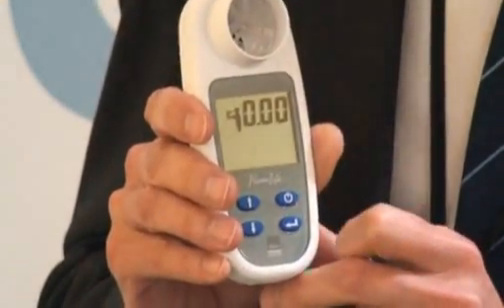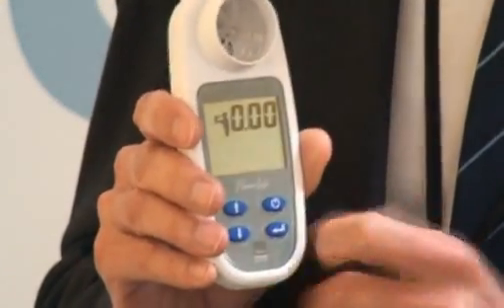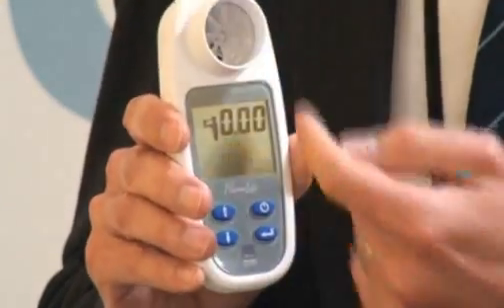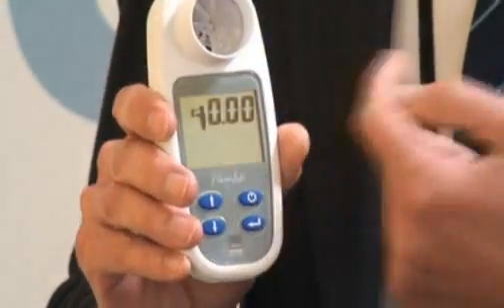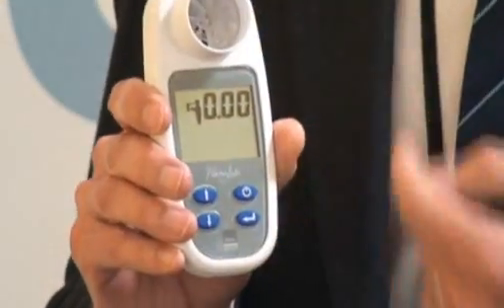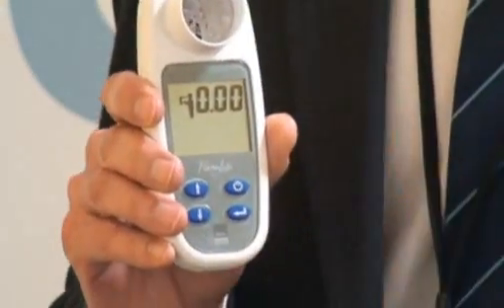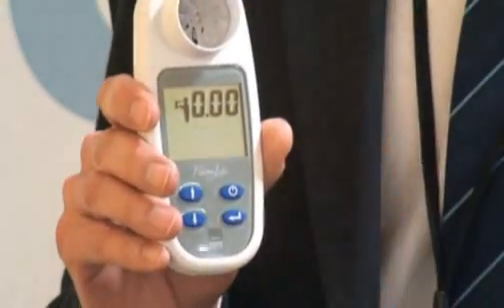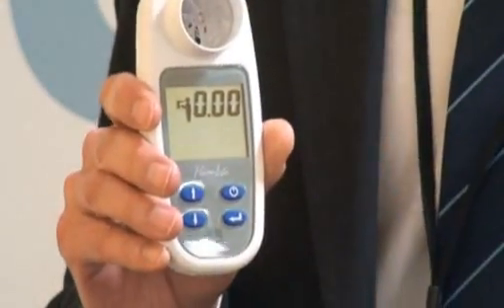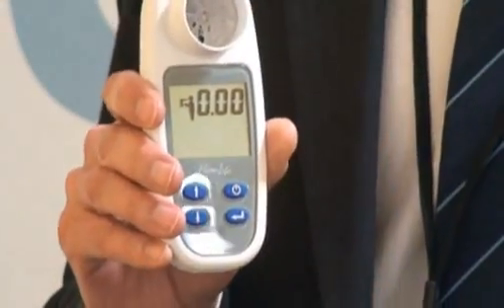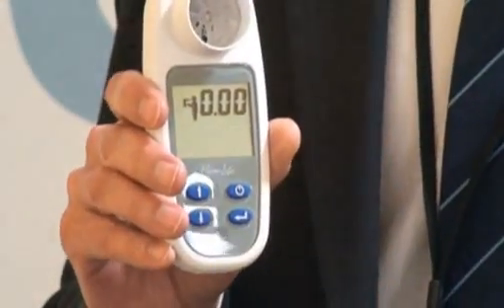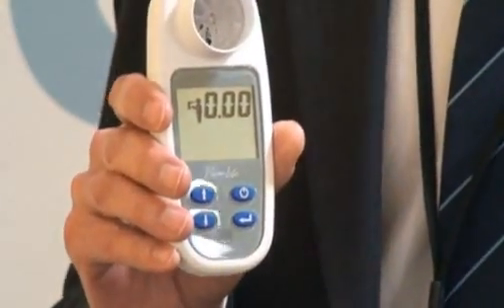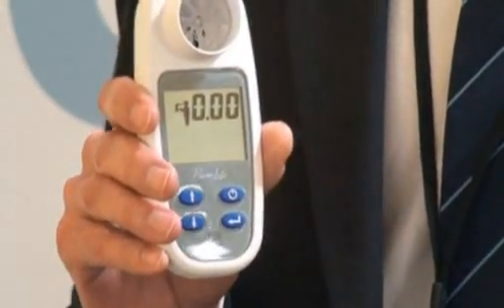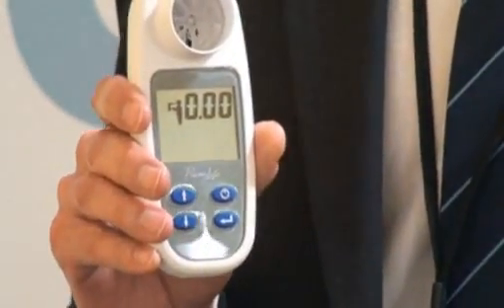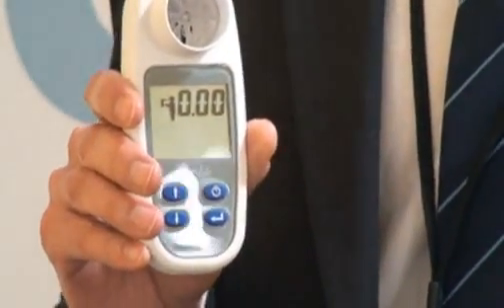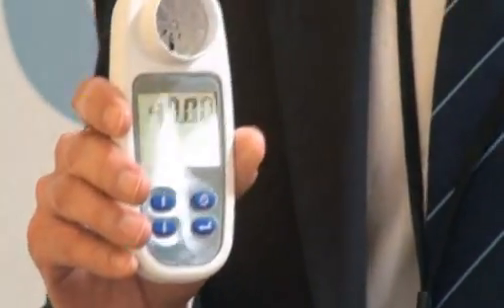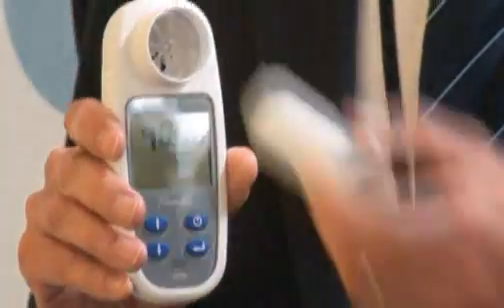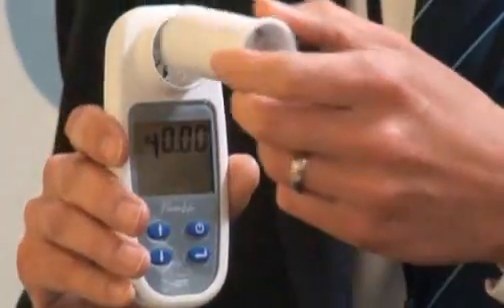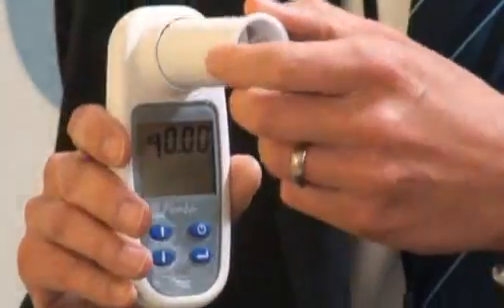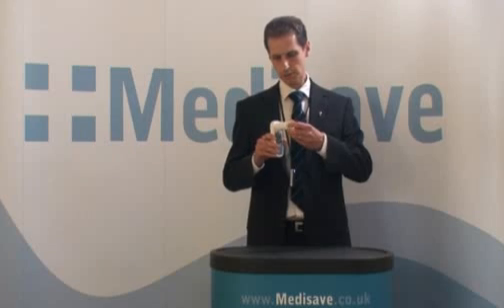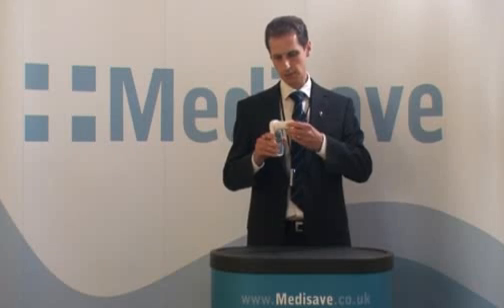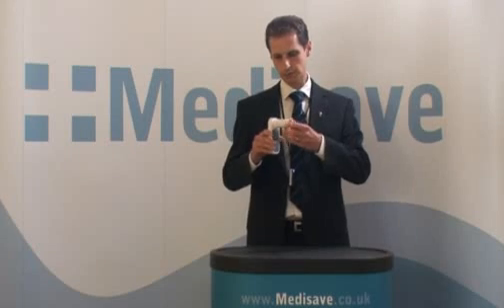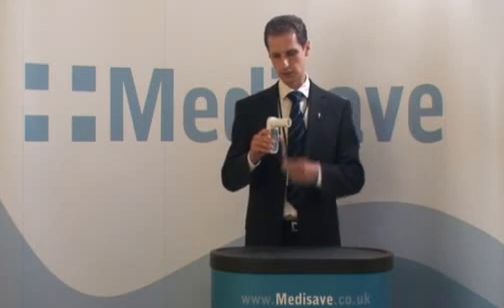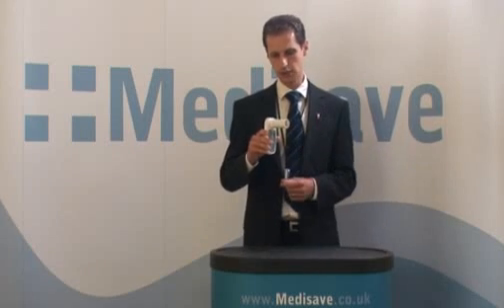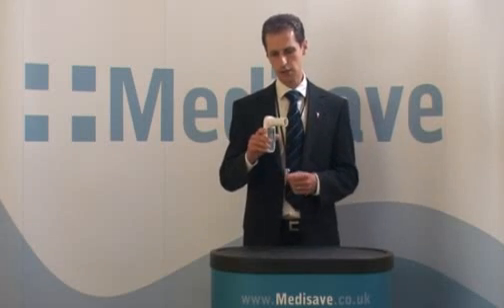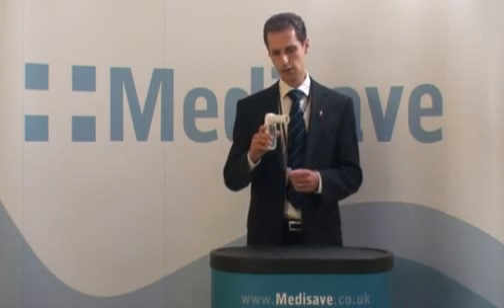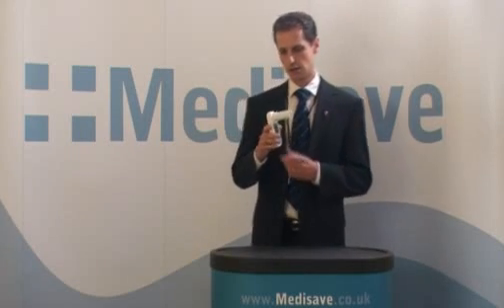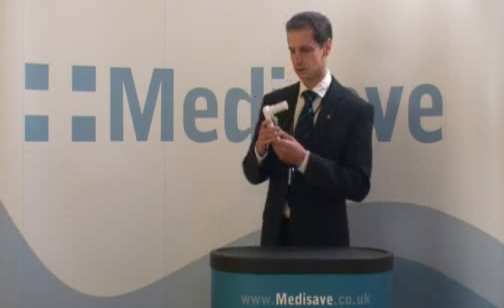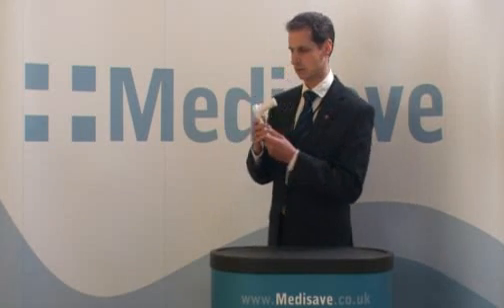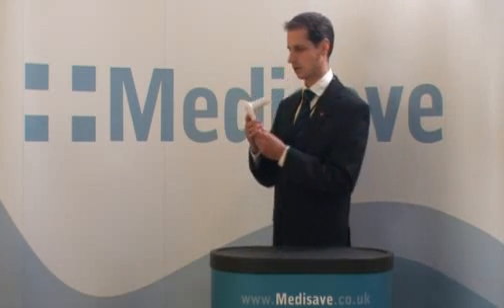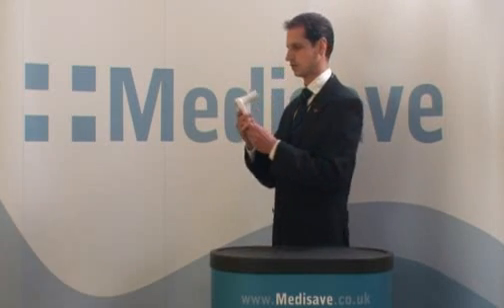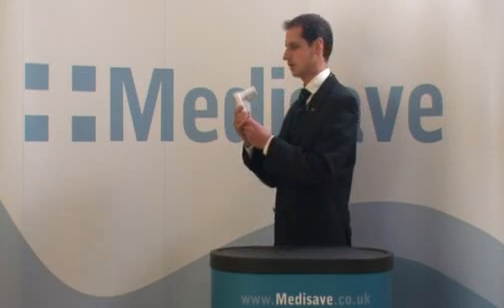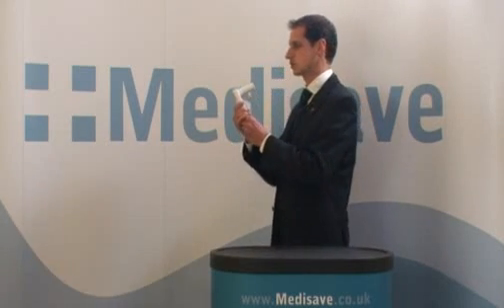The patient is now asked to blow into the spirometer. So I put a mouthpiece in and just do a quick test.